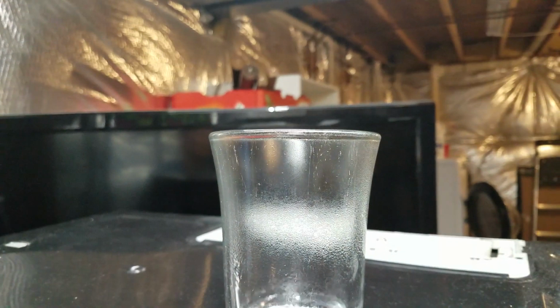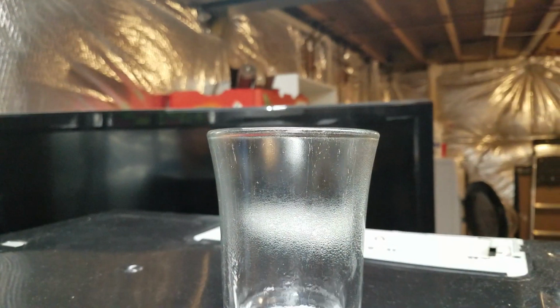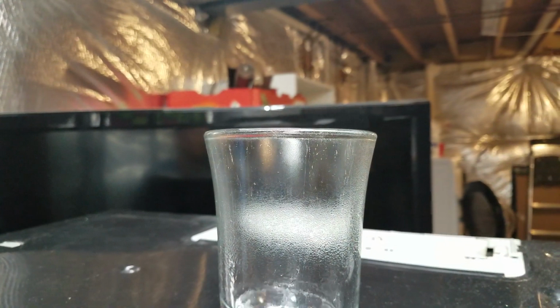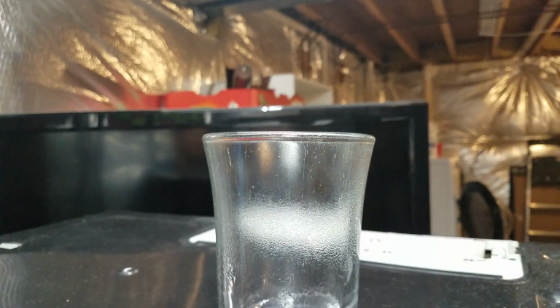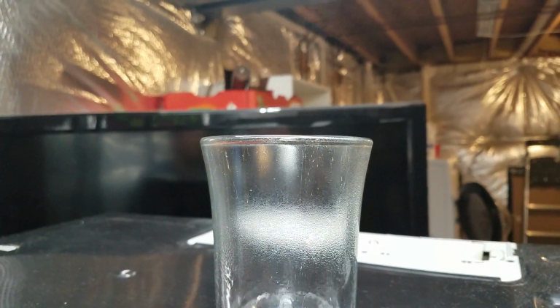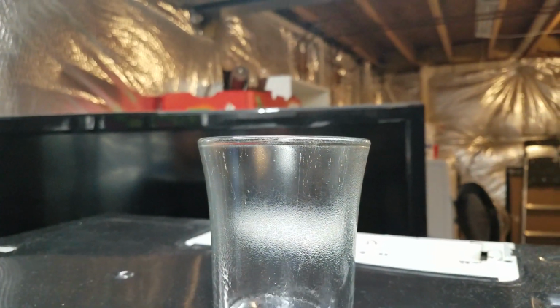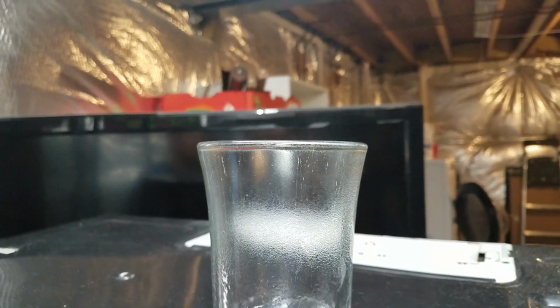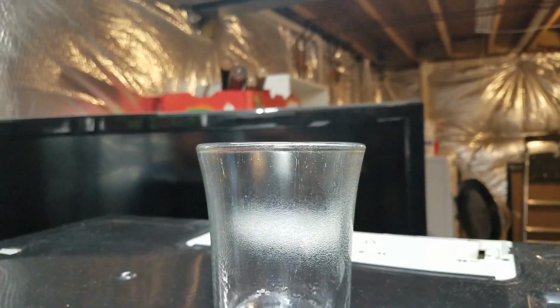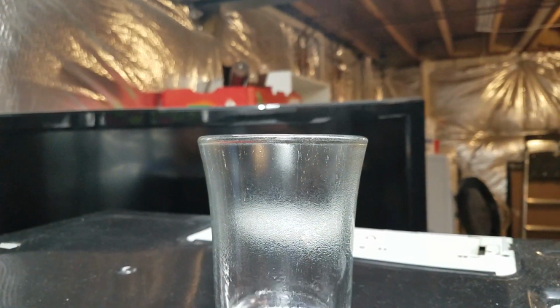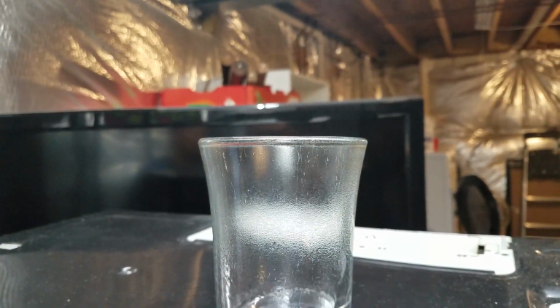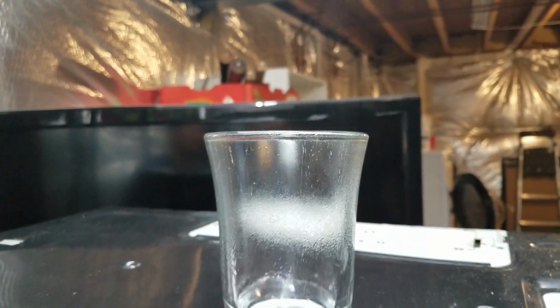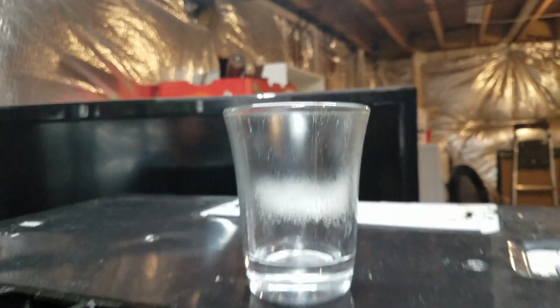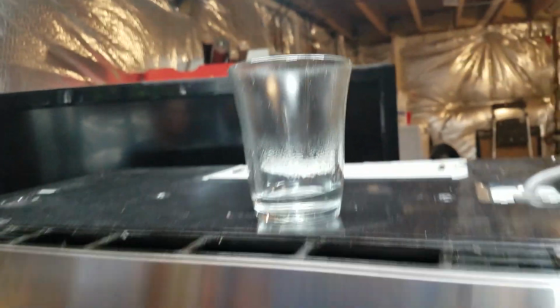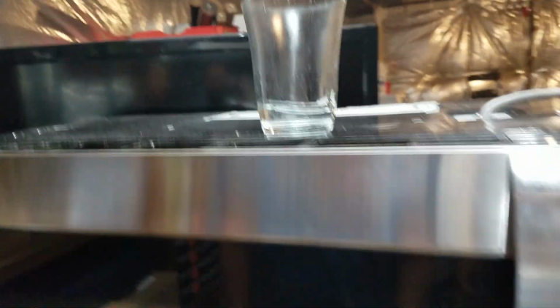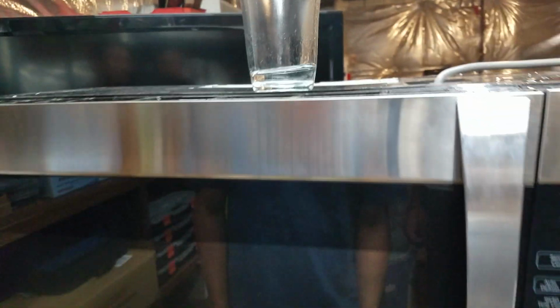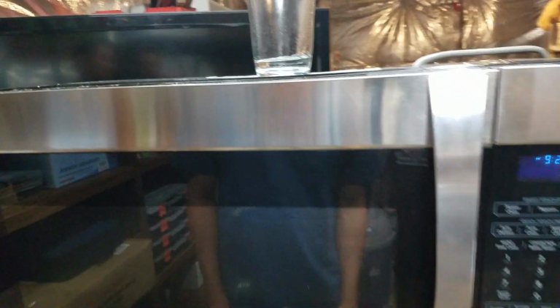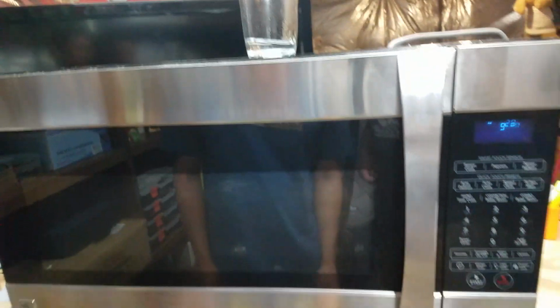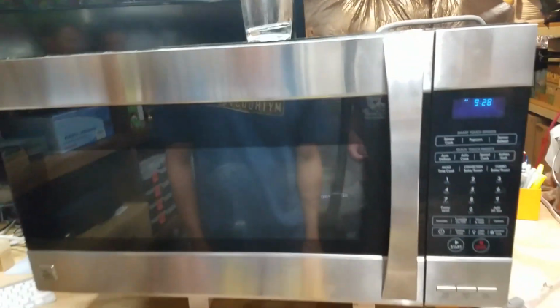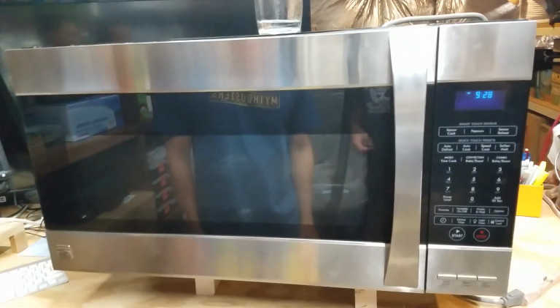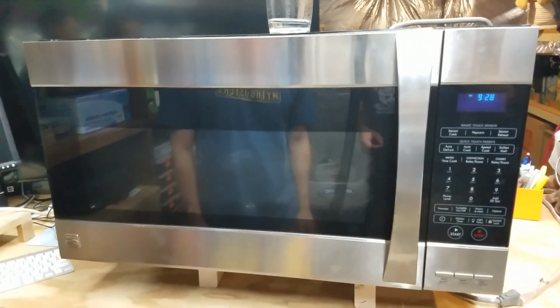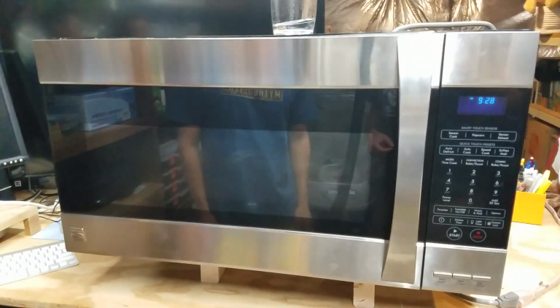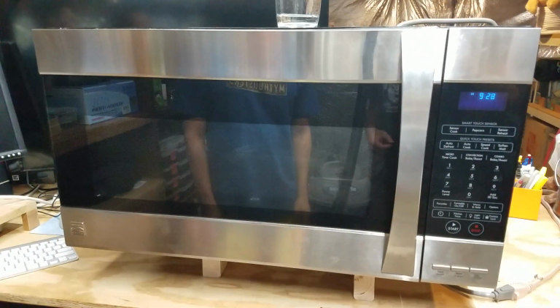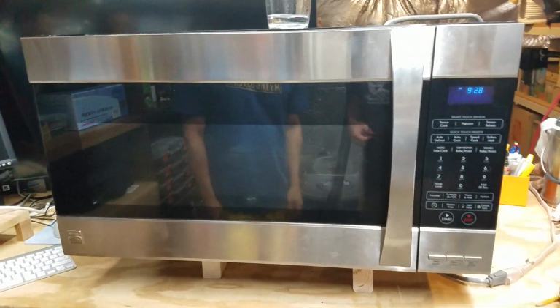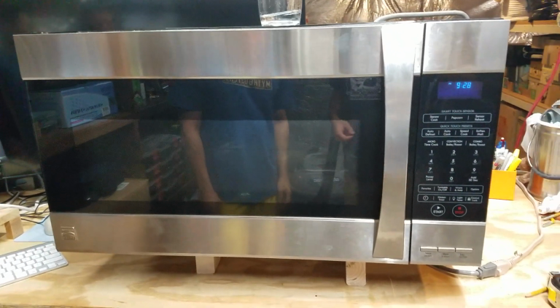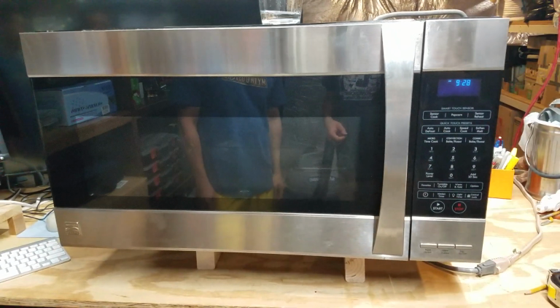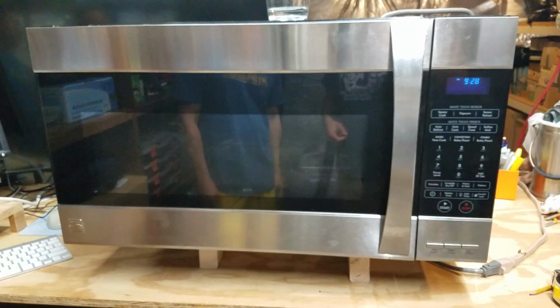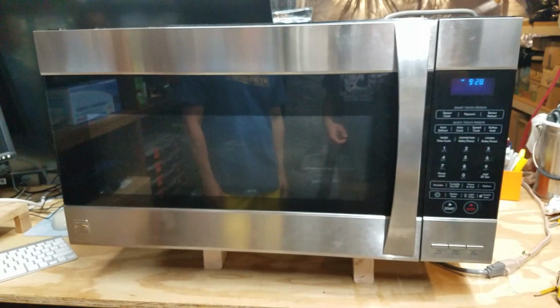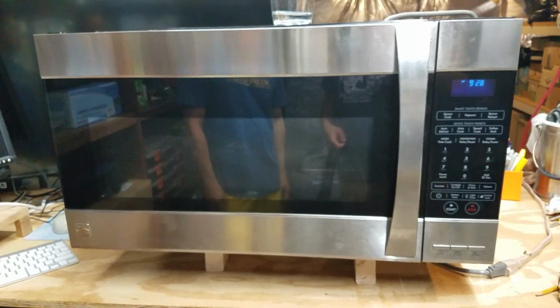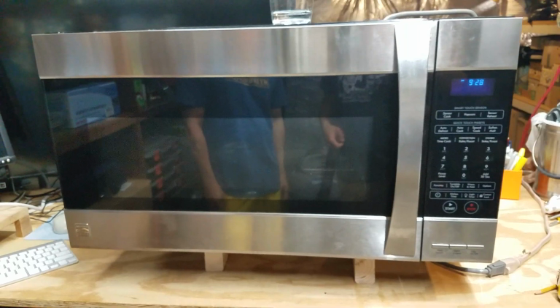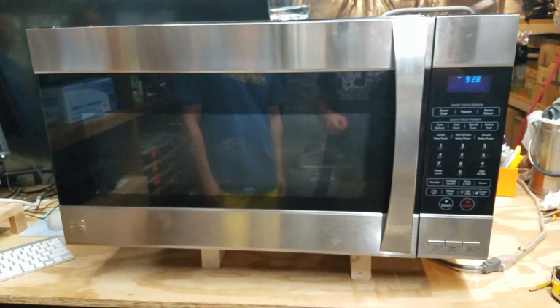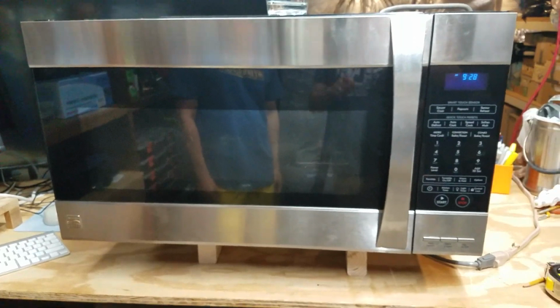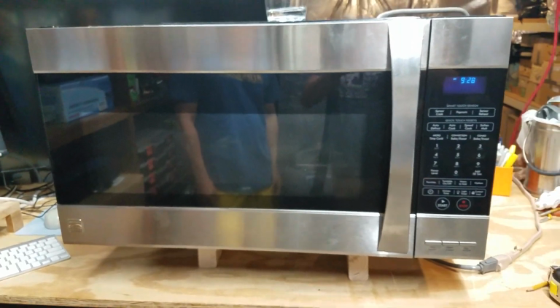Steaming hot. Once again, this is the Kenmore Elite convection microwave hood combination.